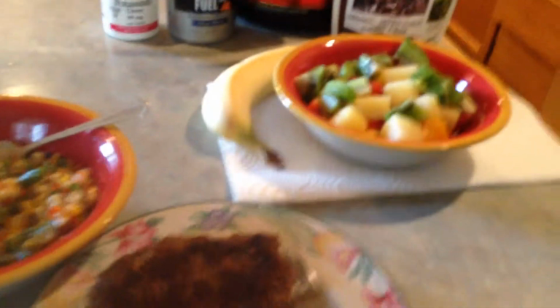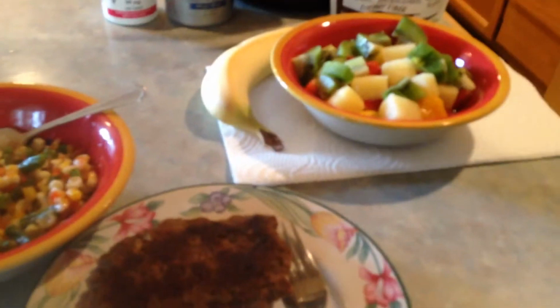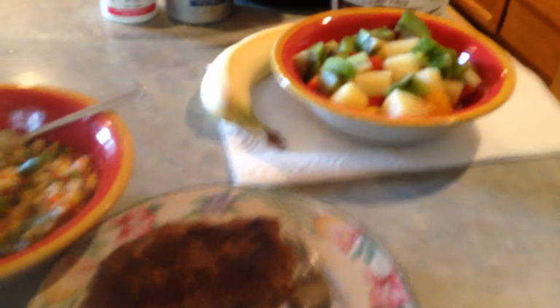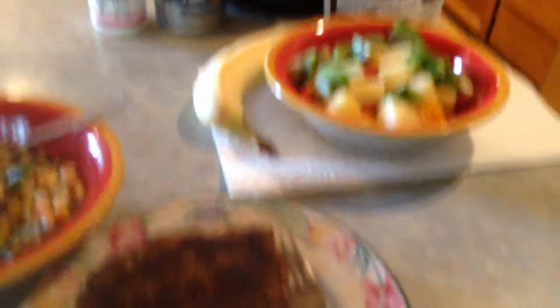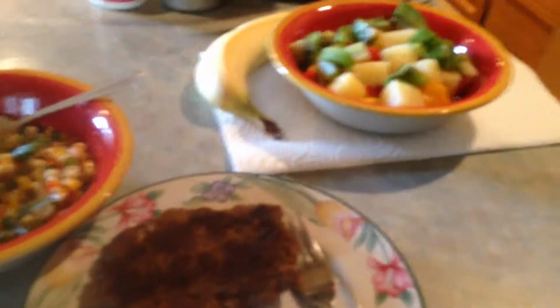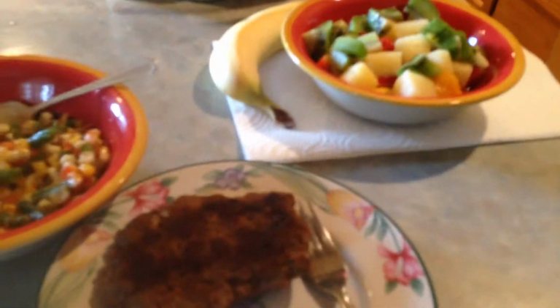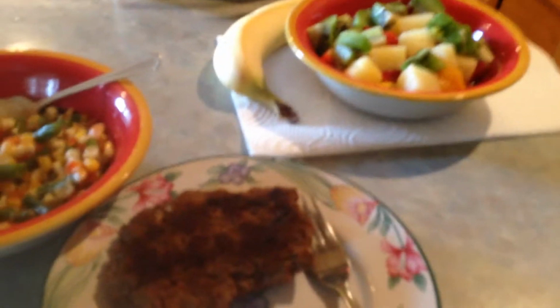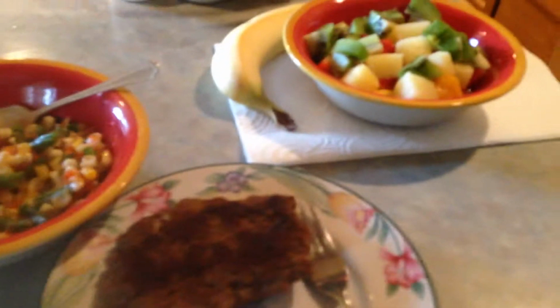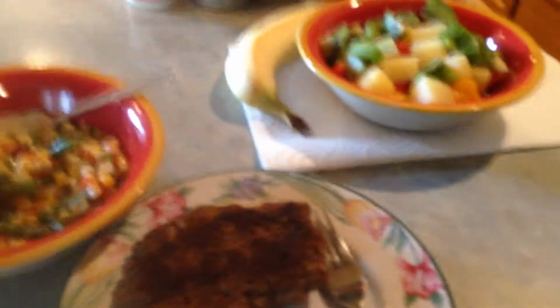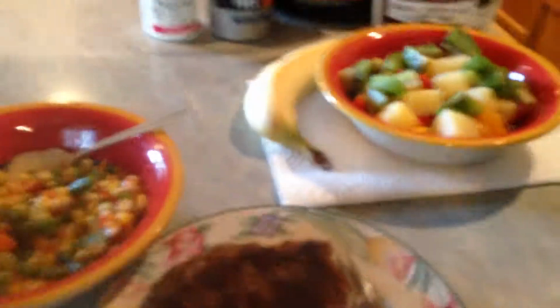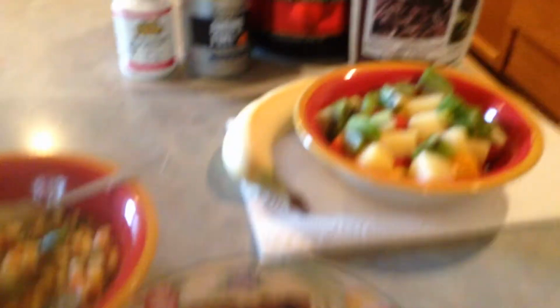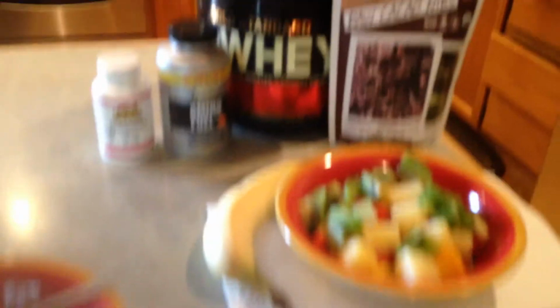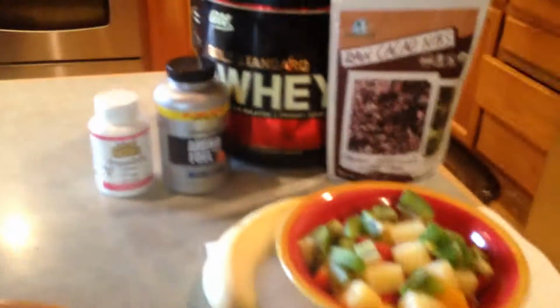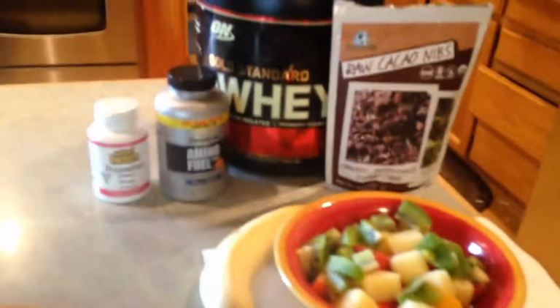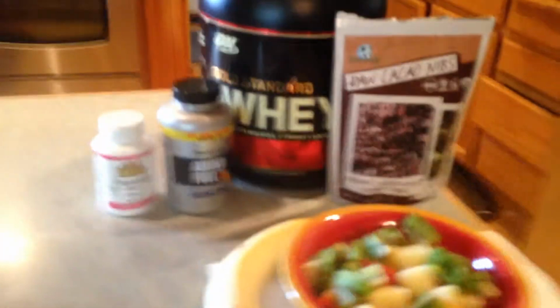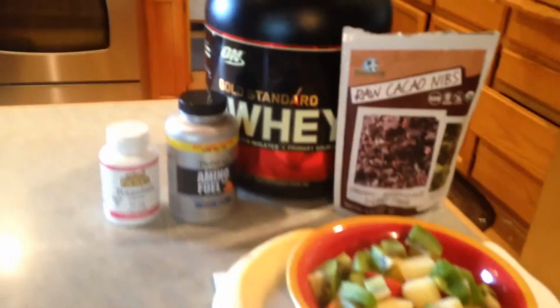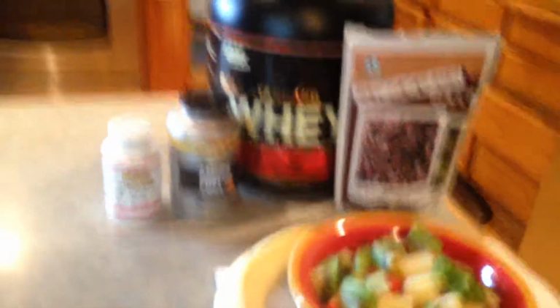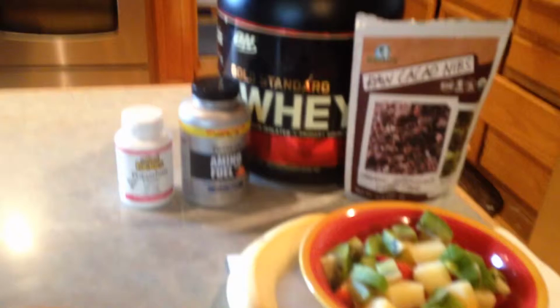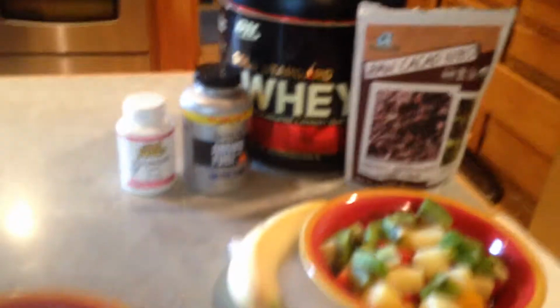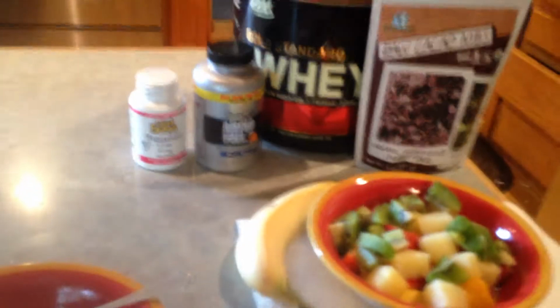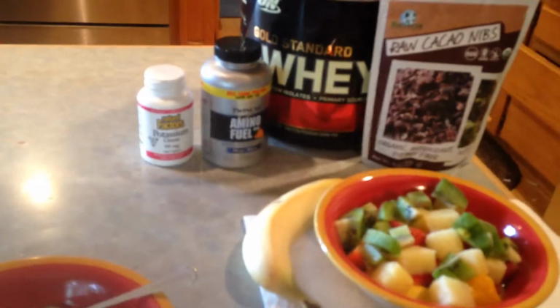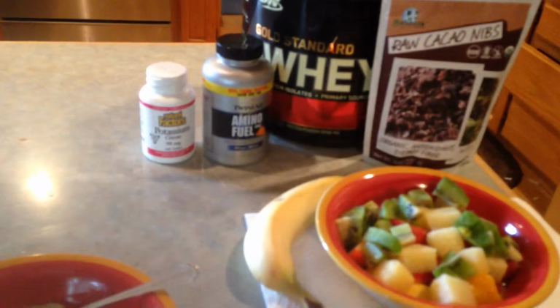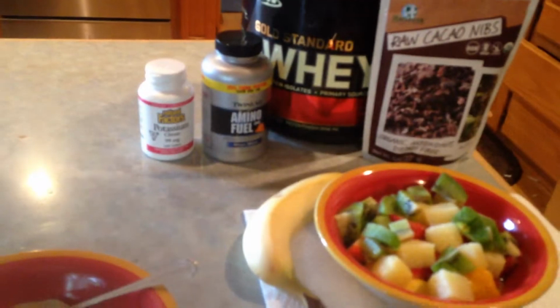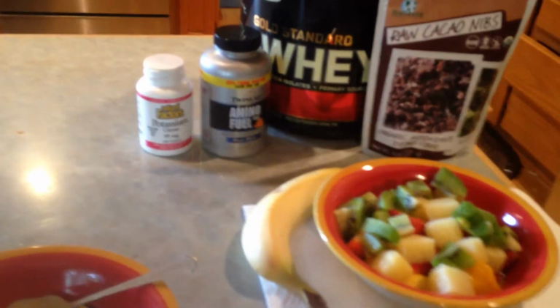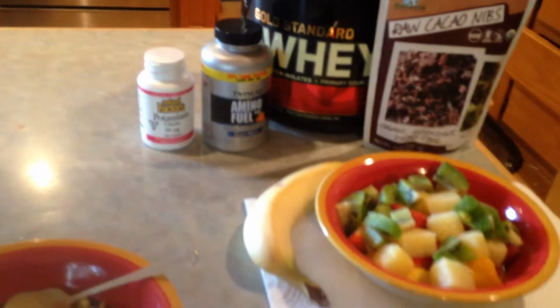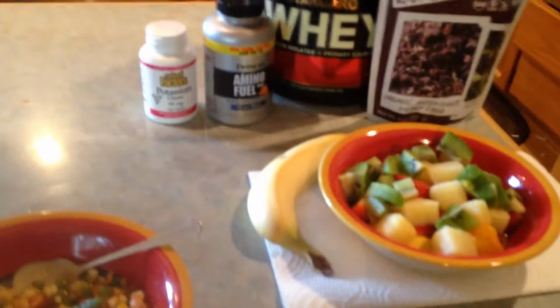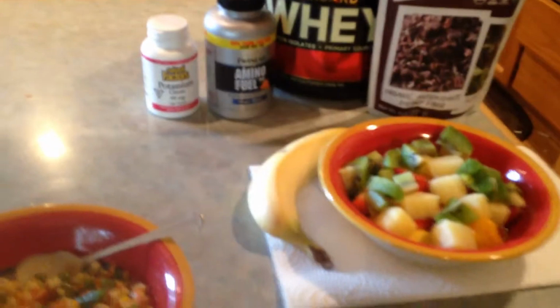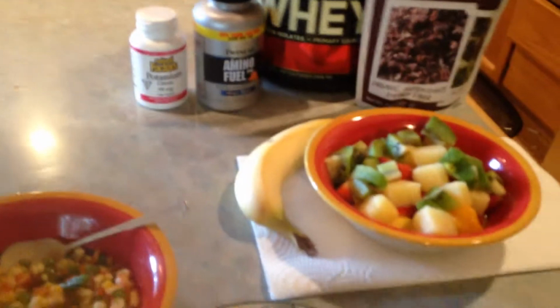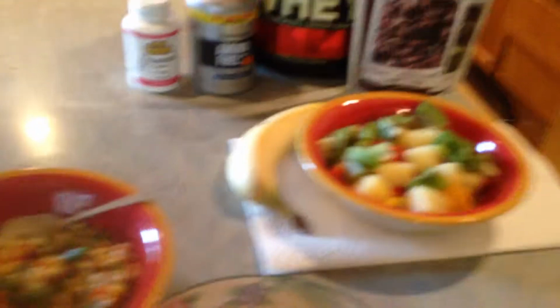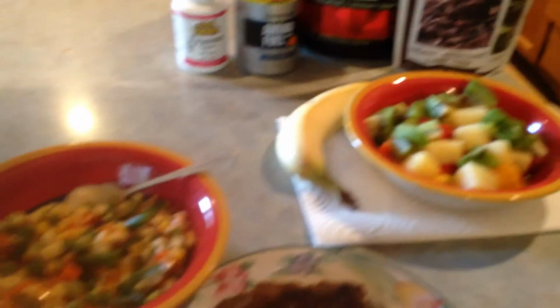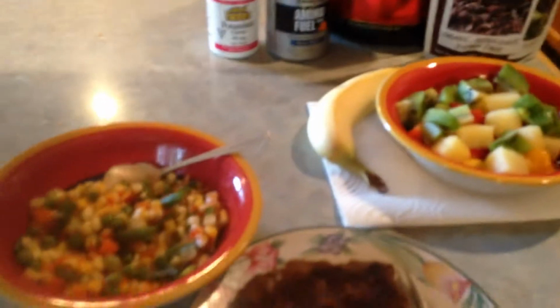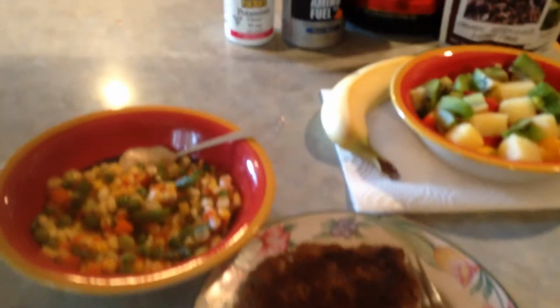What's up? How are y'all doing? I just wanted to run through a quick post-workout meal.